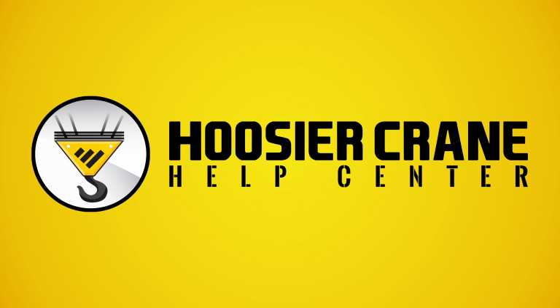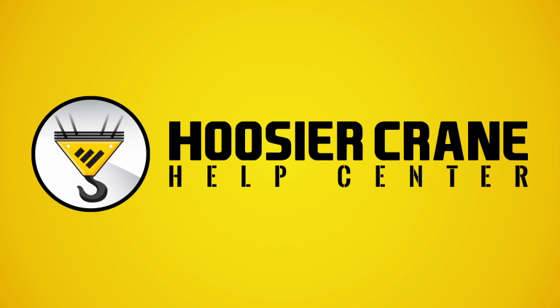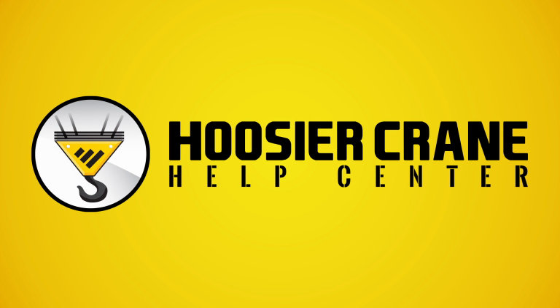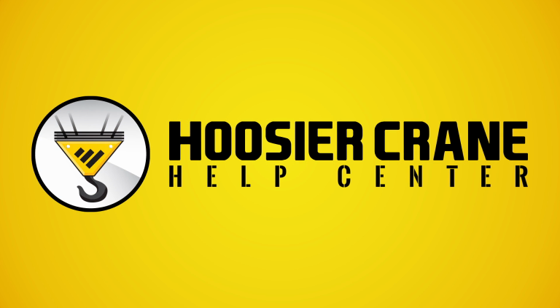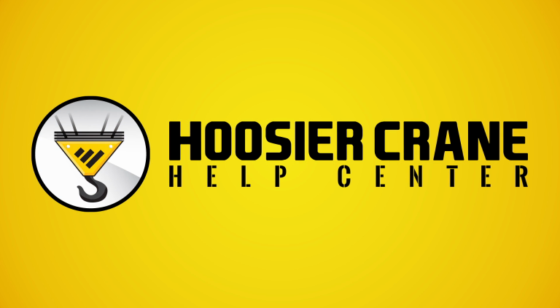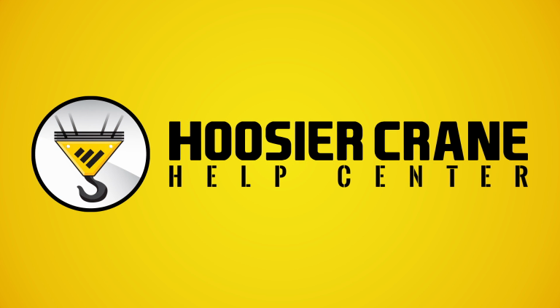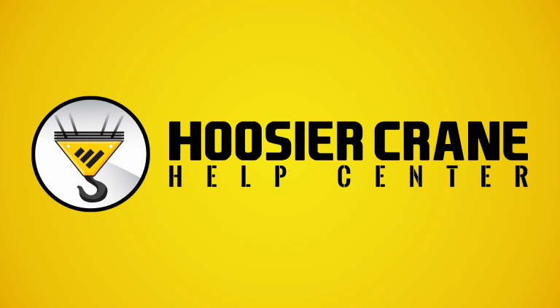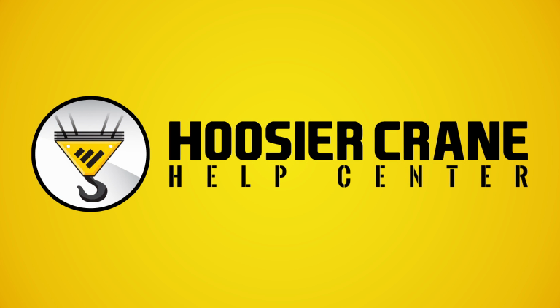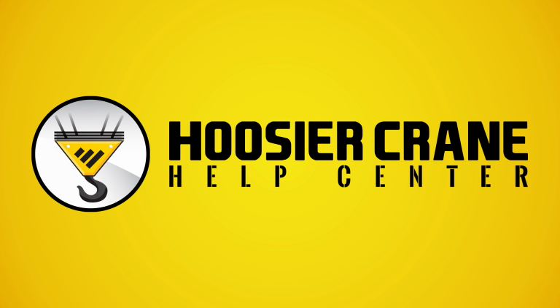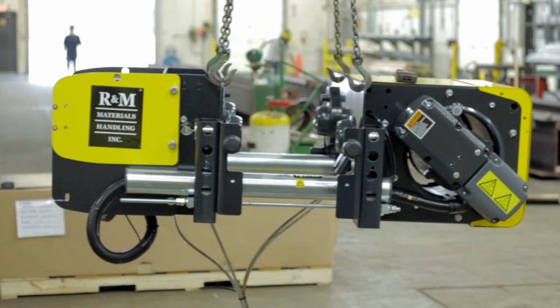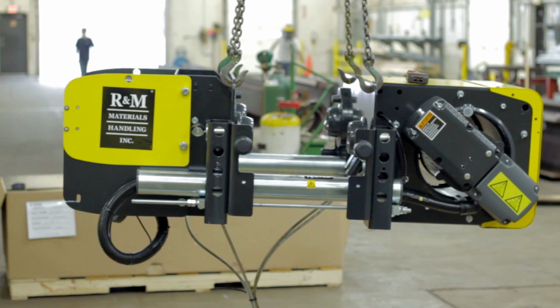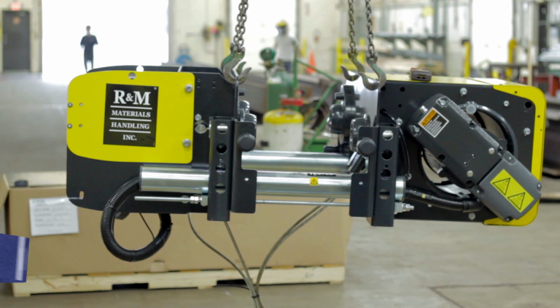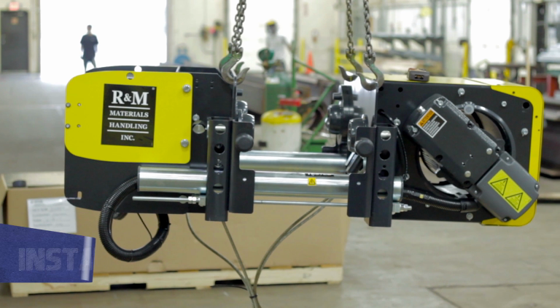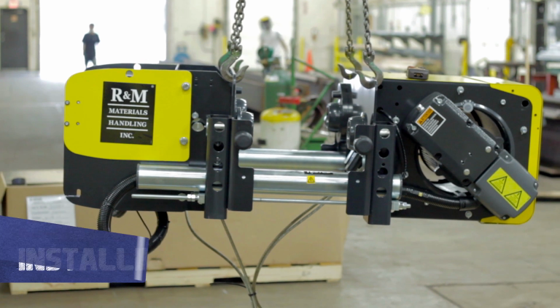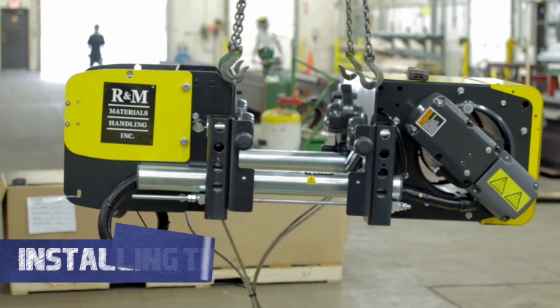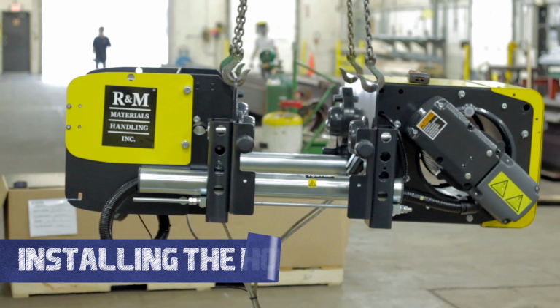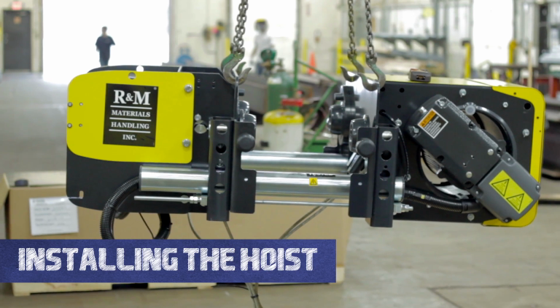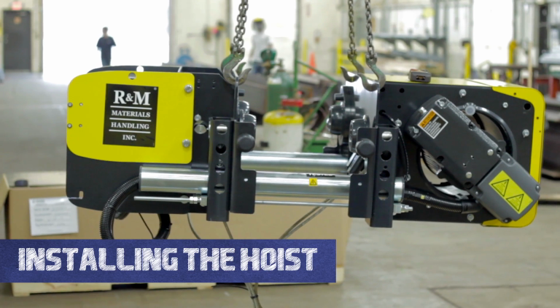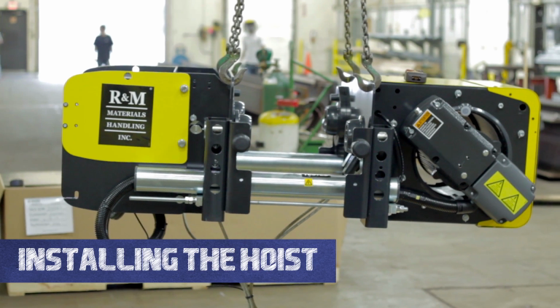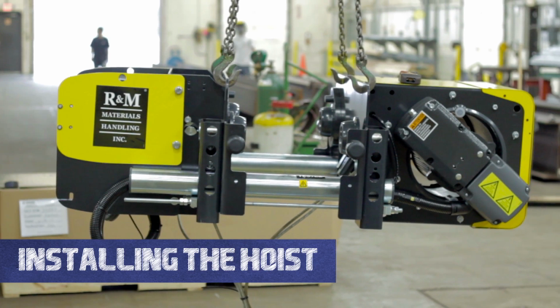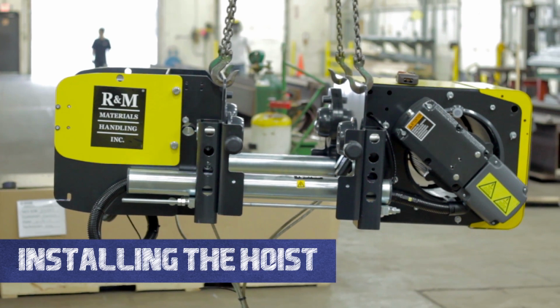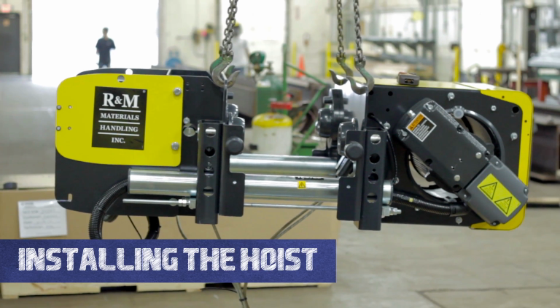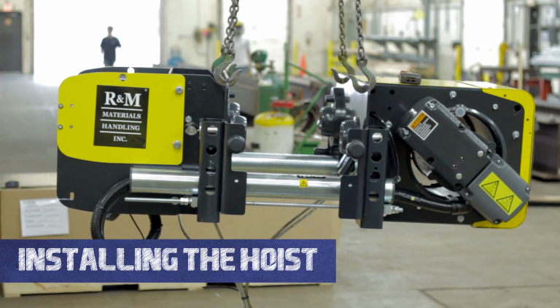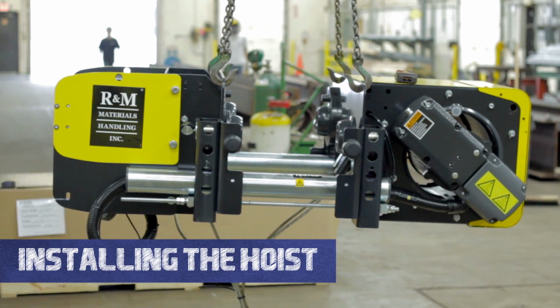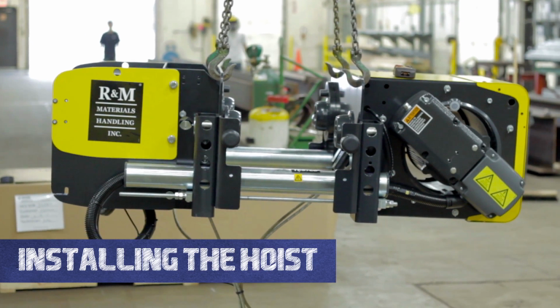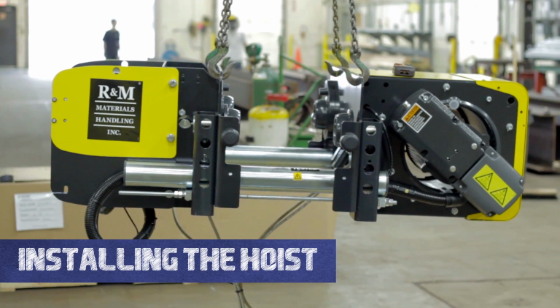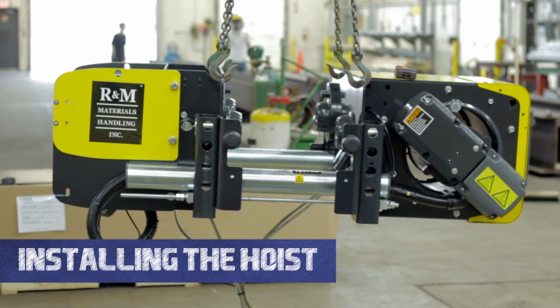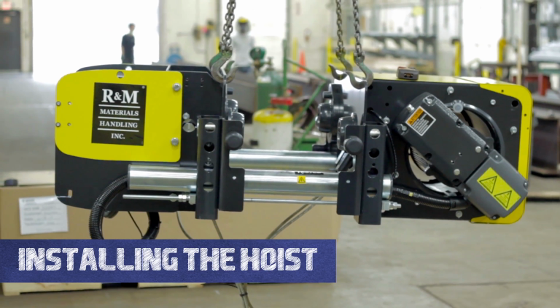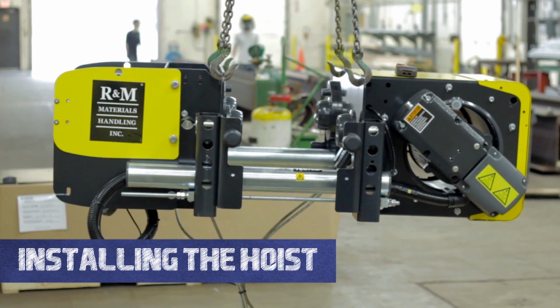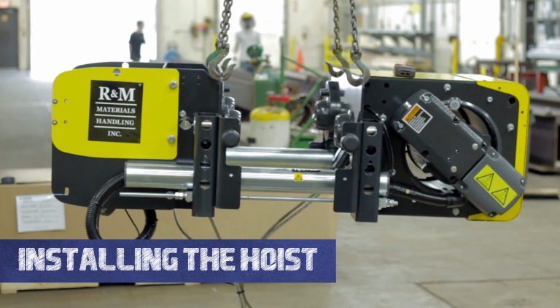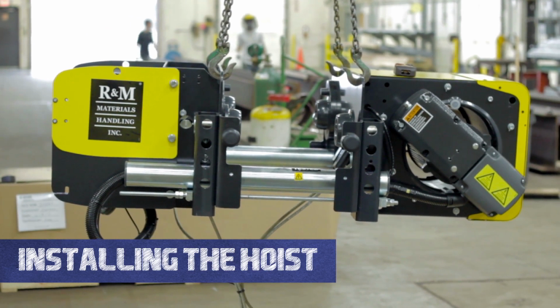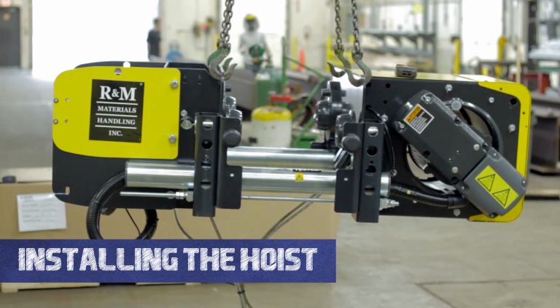Welcome to the Hoosier Crane Help Center. In this video we are going to show you how to install your hoist onto your crane.